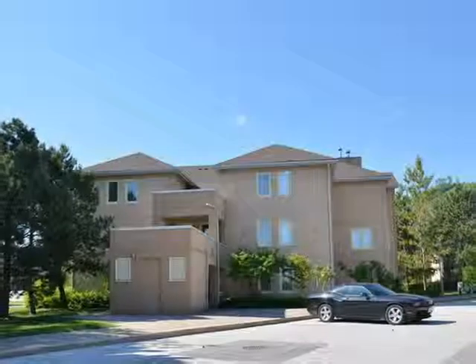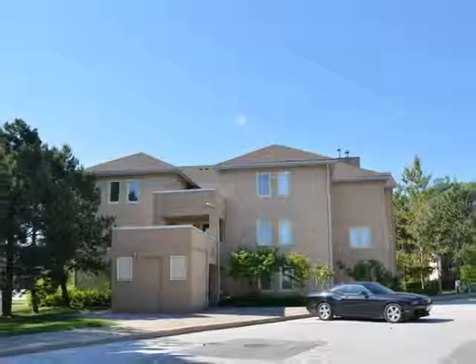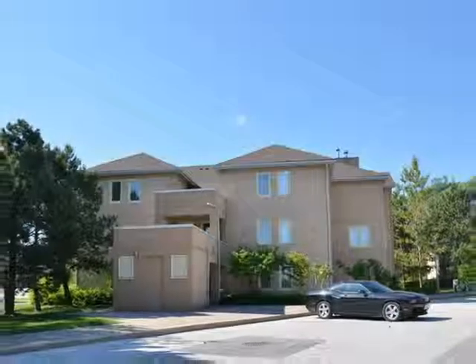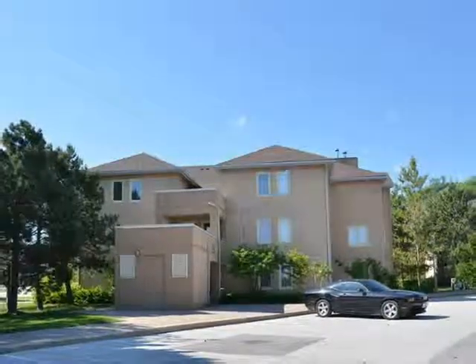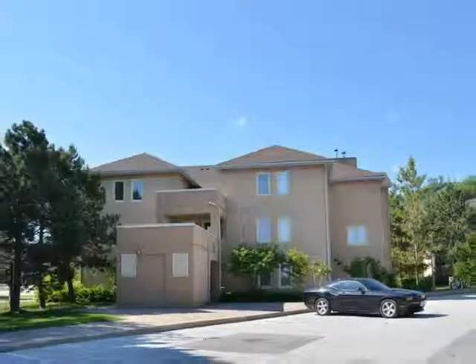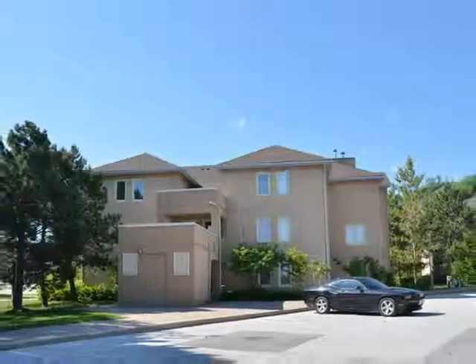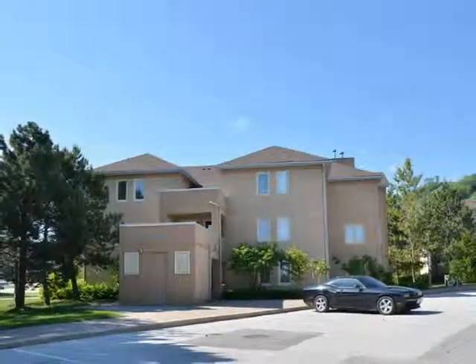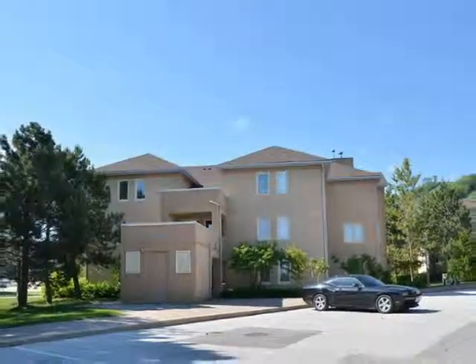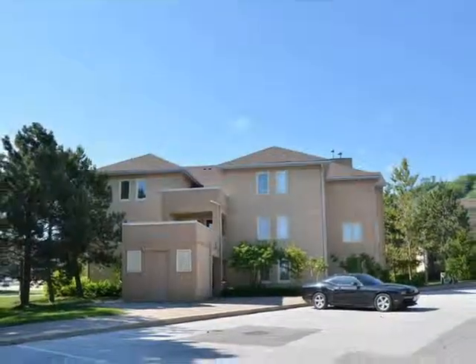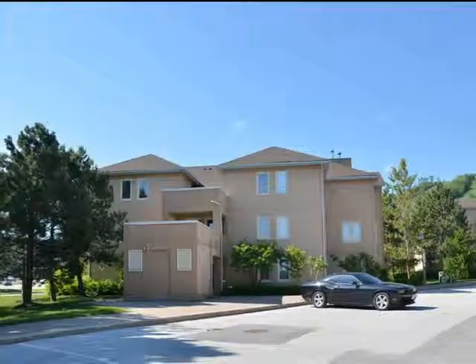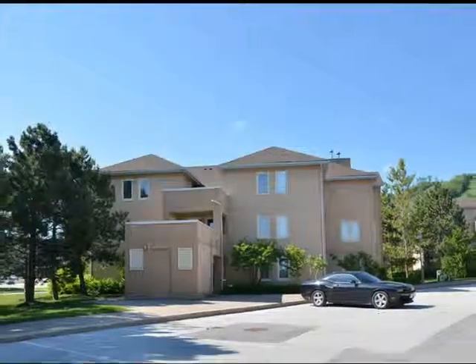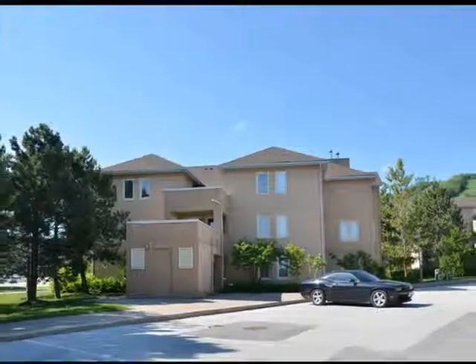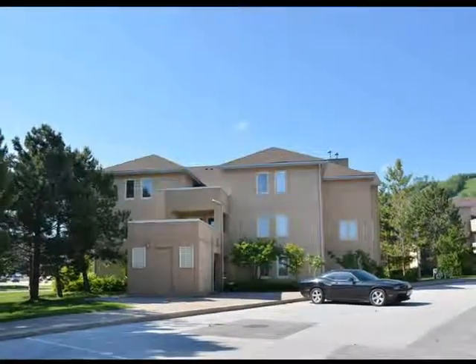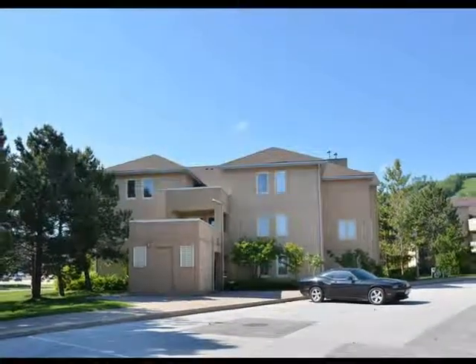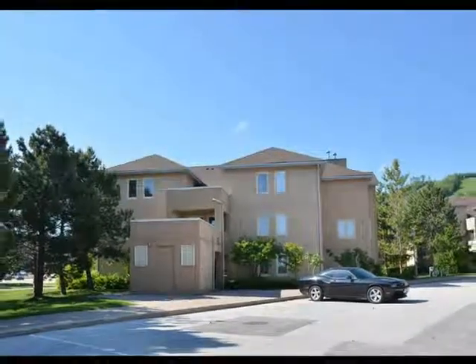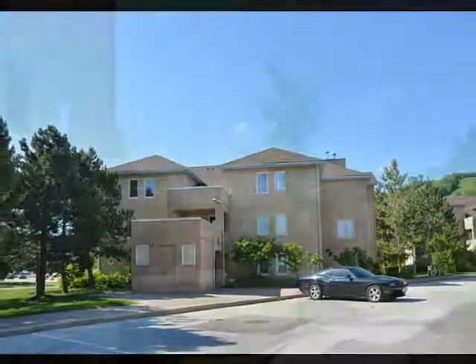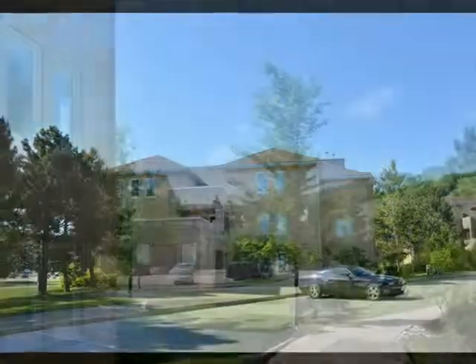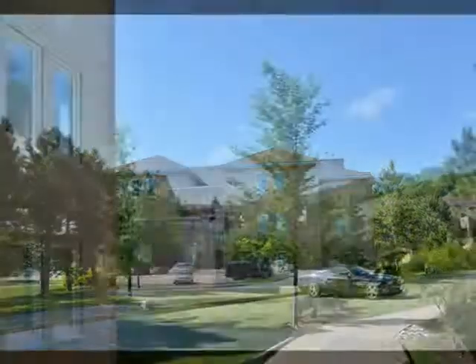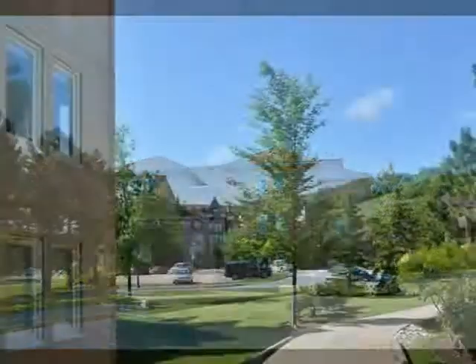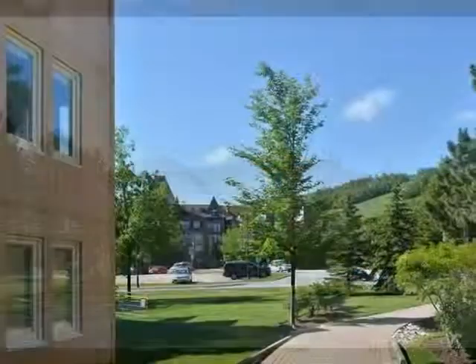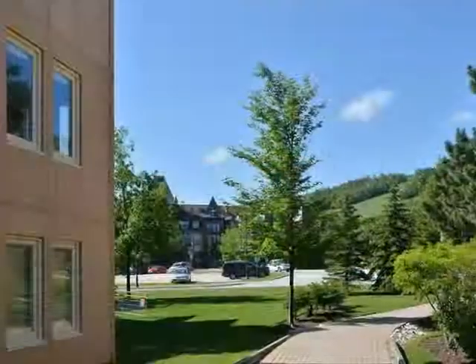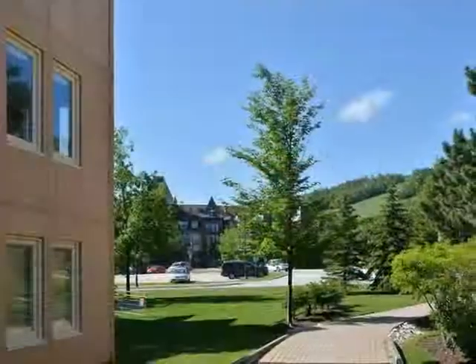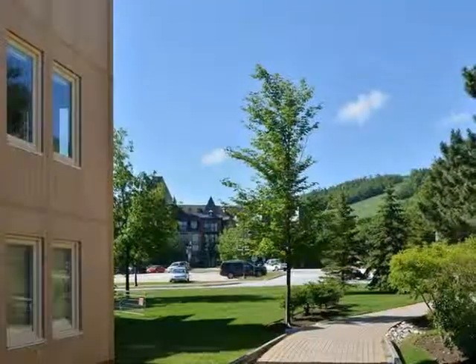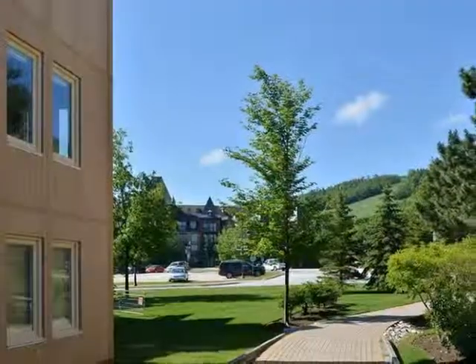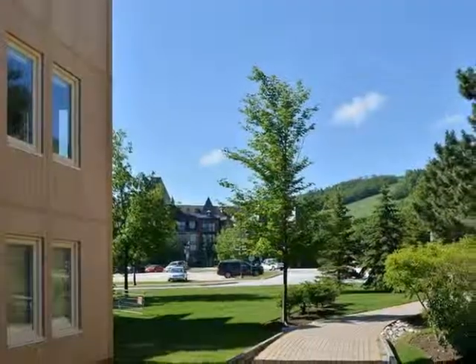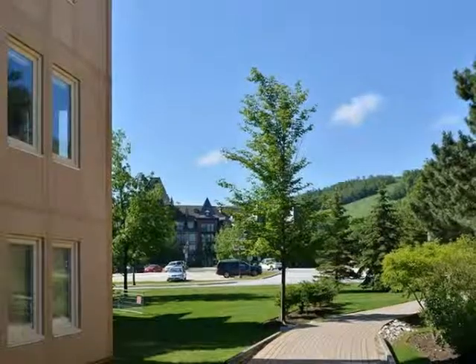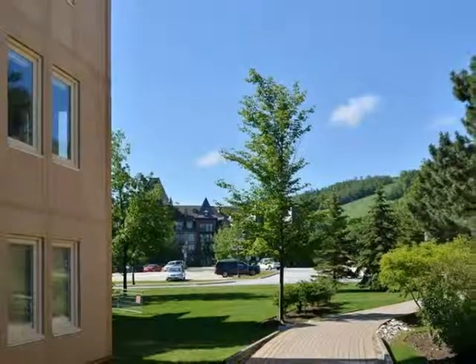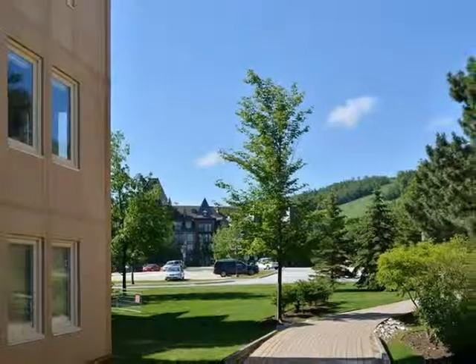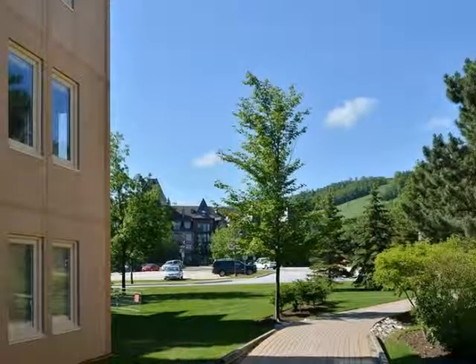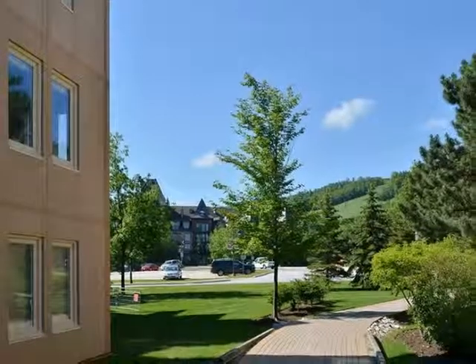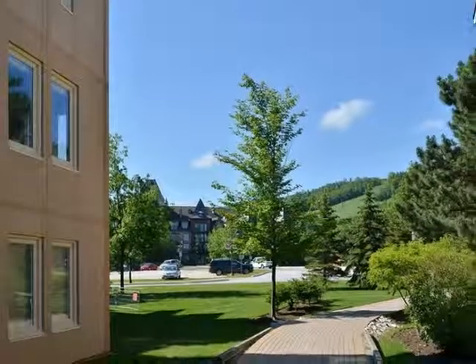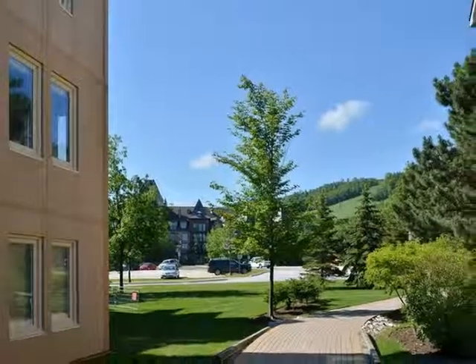Introducing Chalet No. 2317, The Blue Mountains, Ontario.